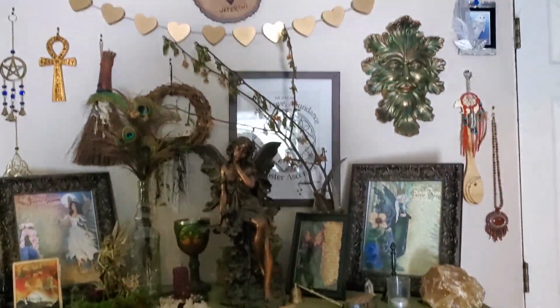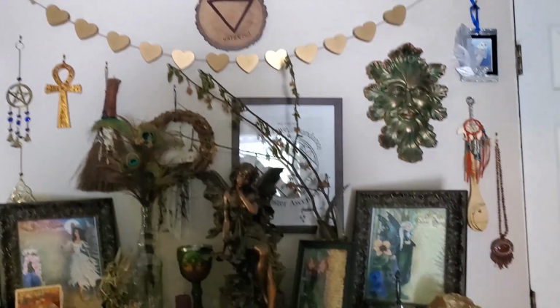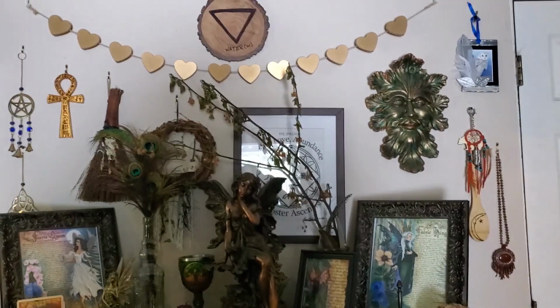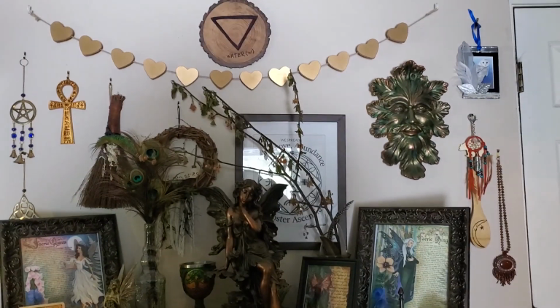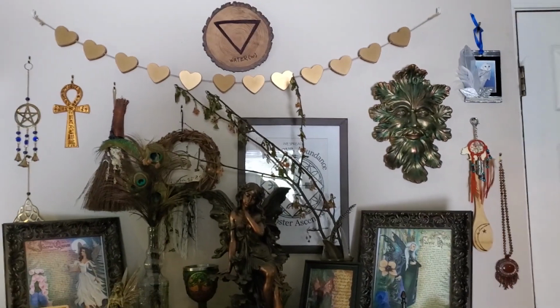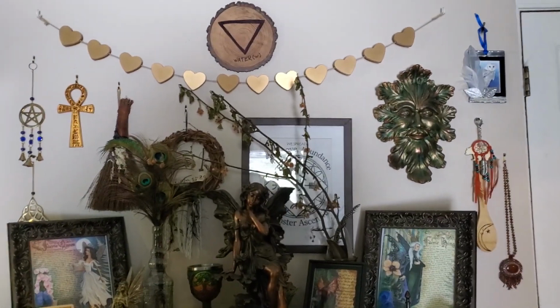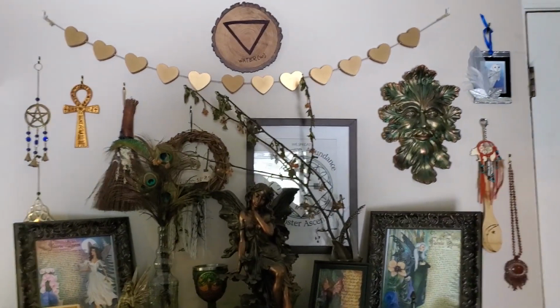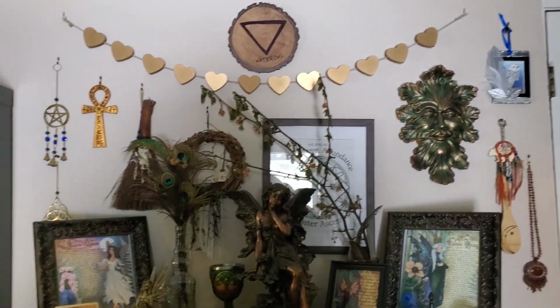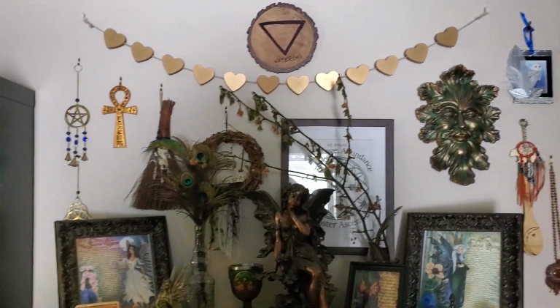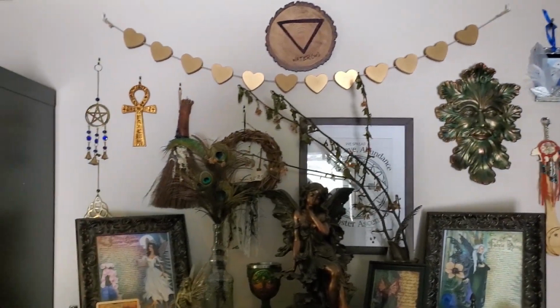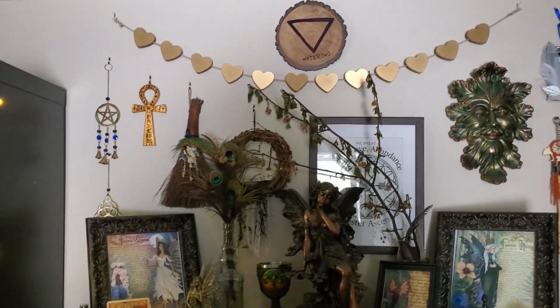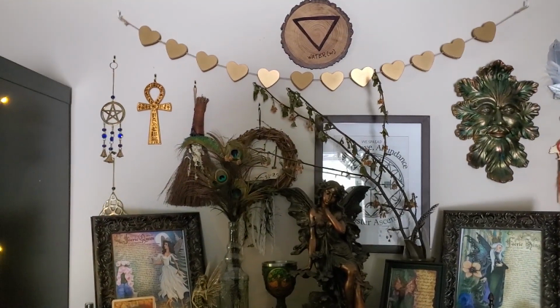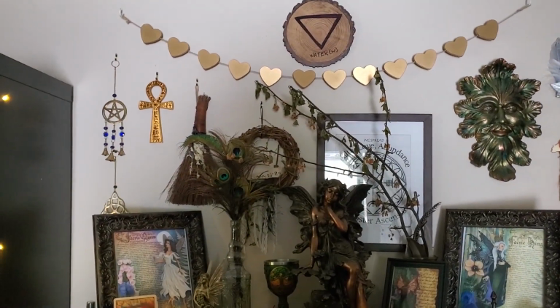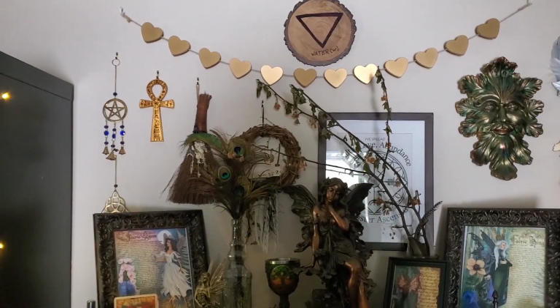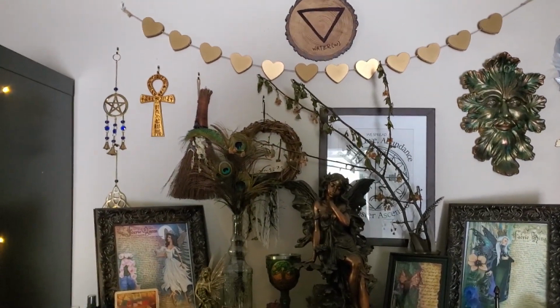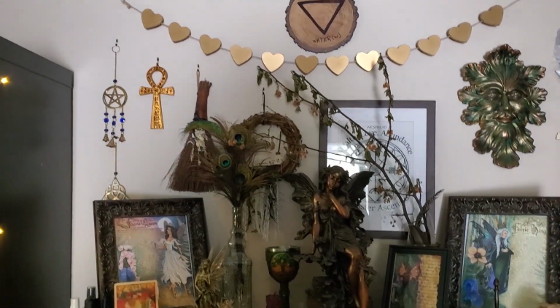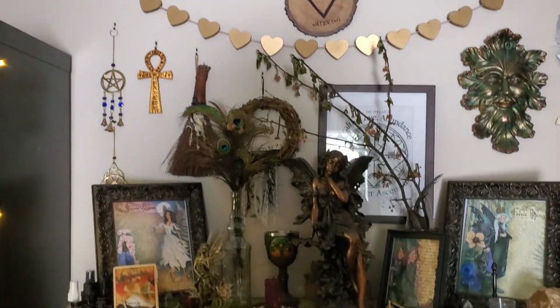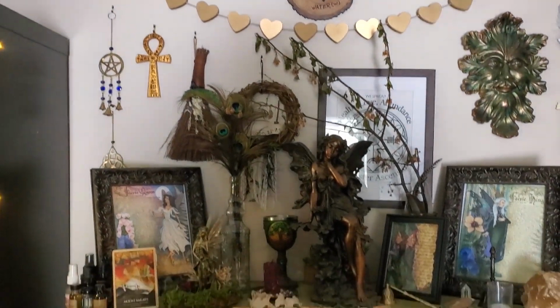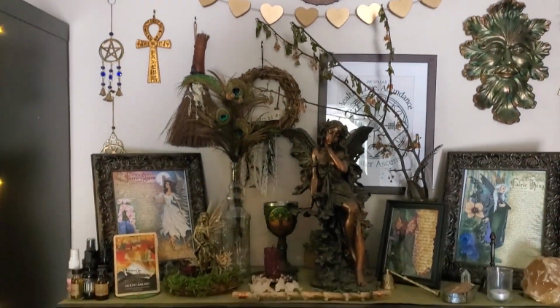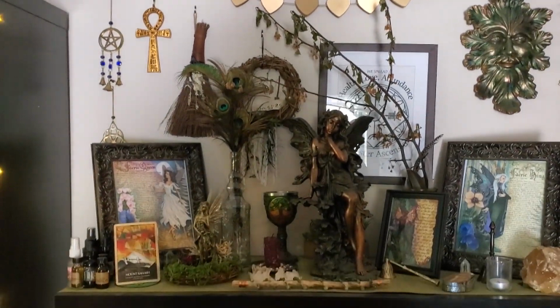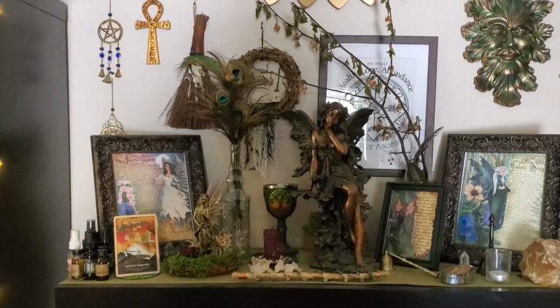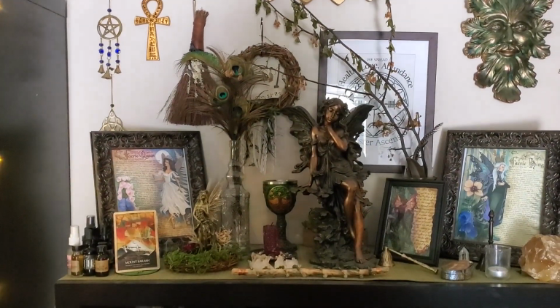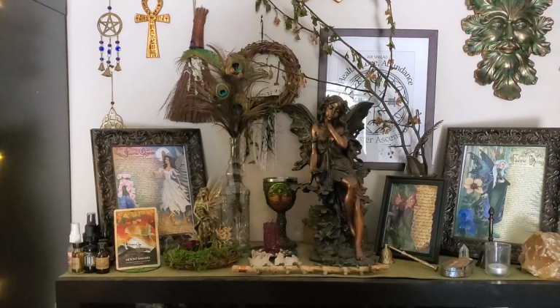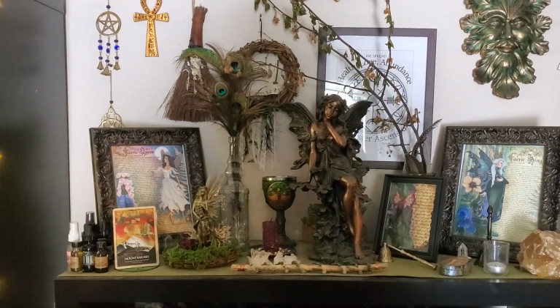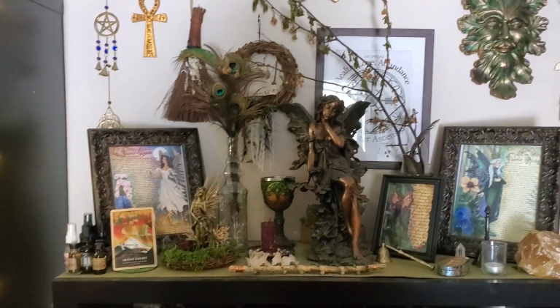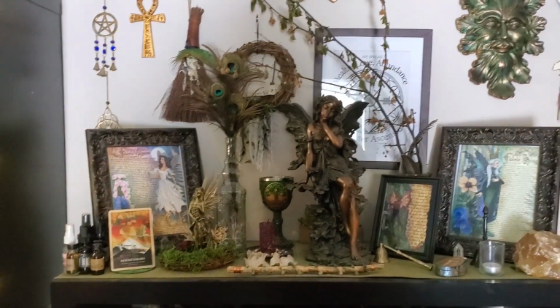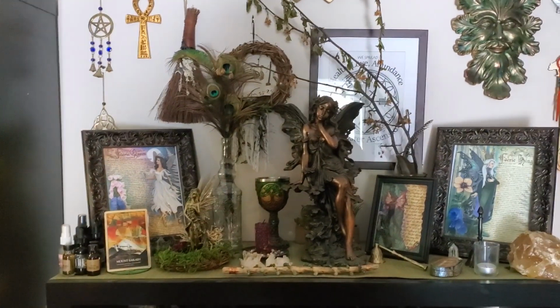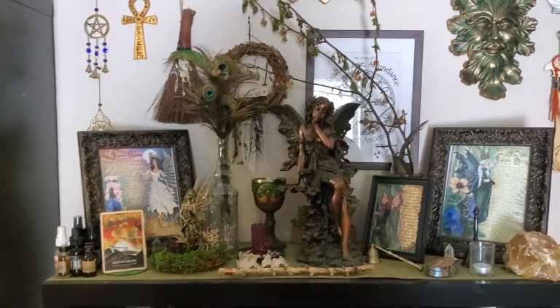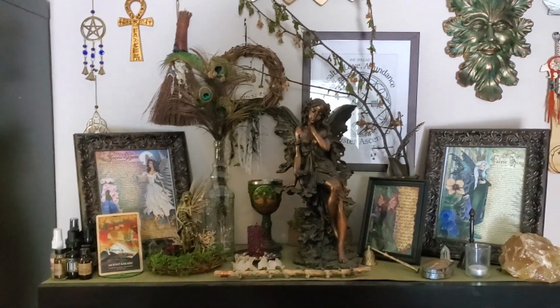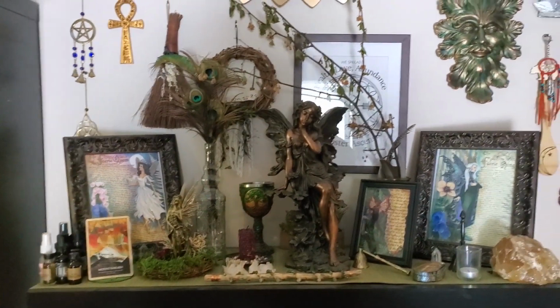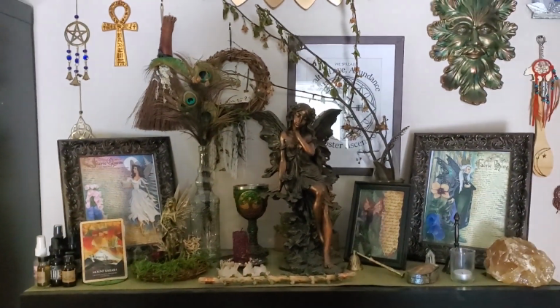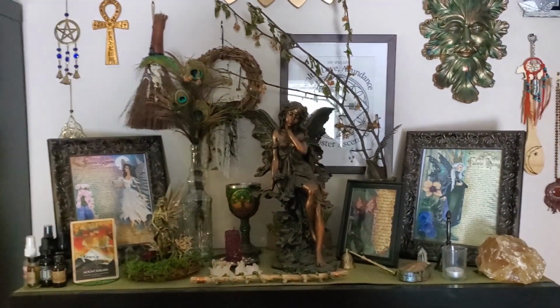Let me show you my little fairy altar — it's a mish-mash kind of thing.